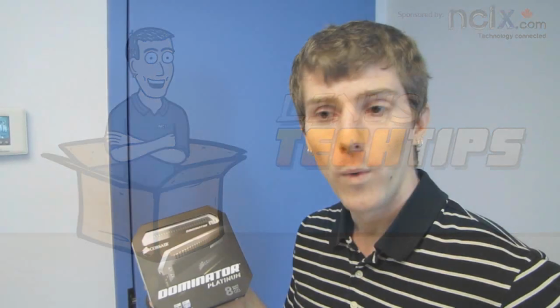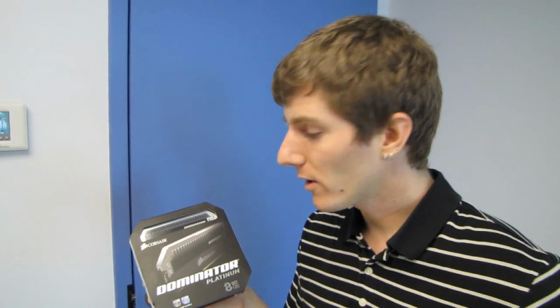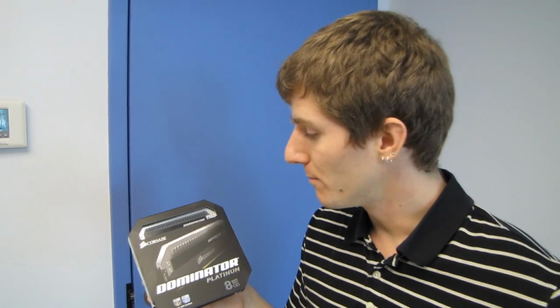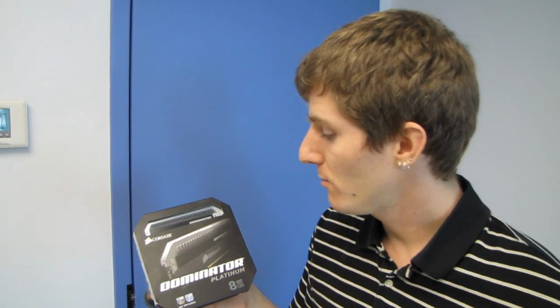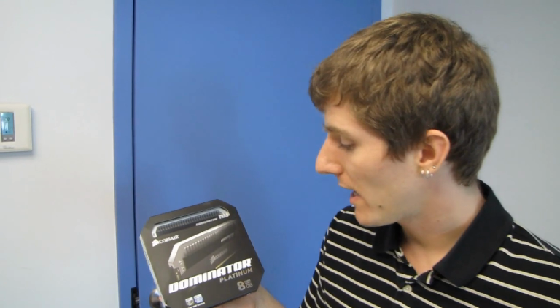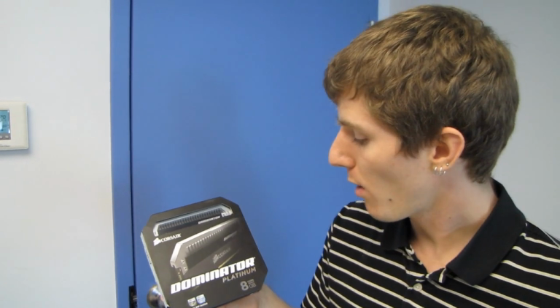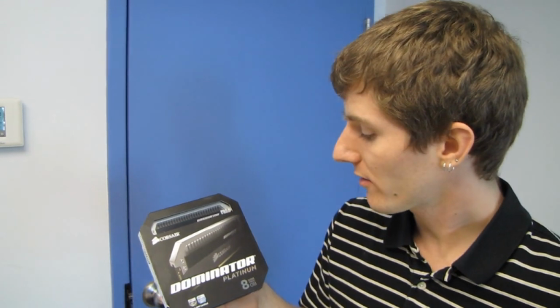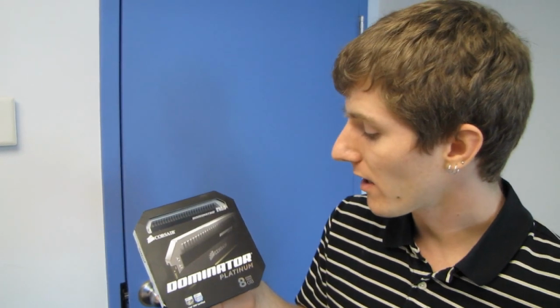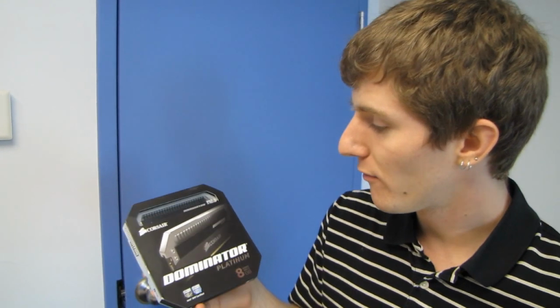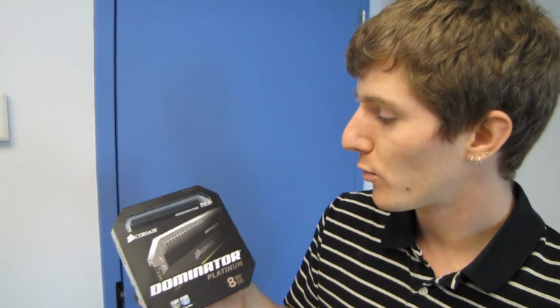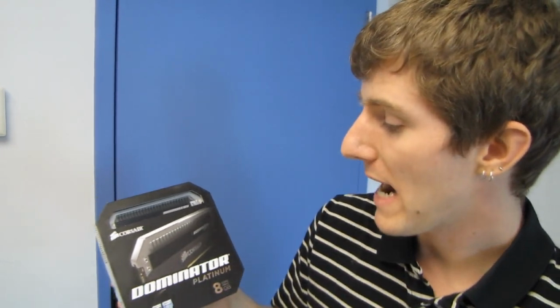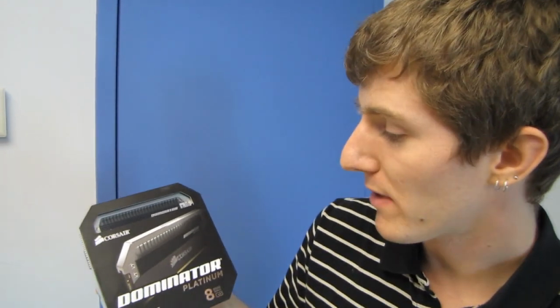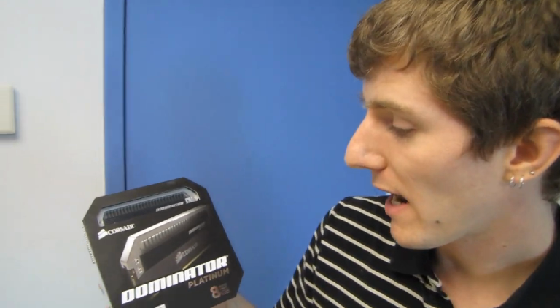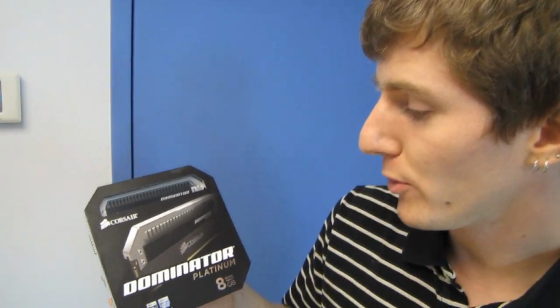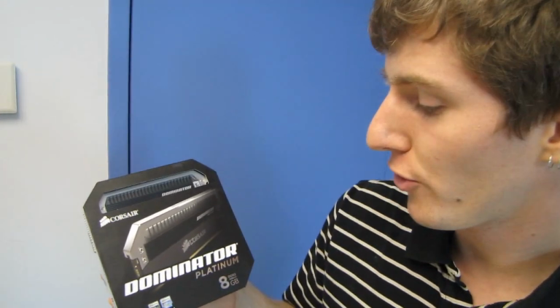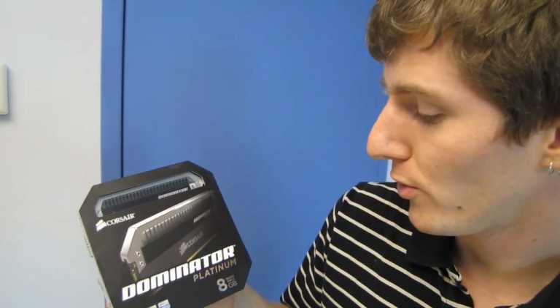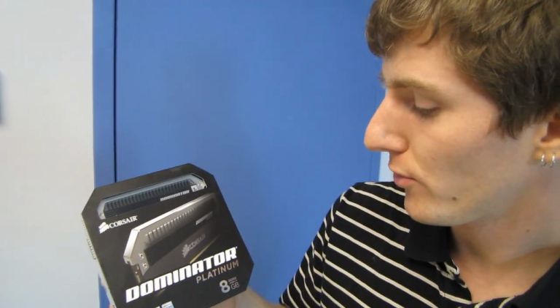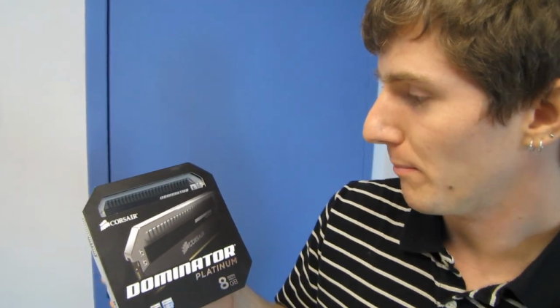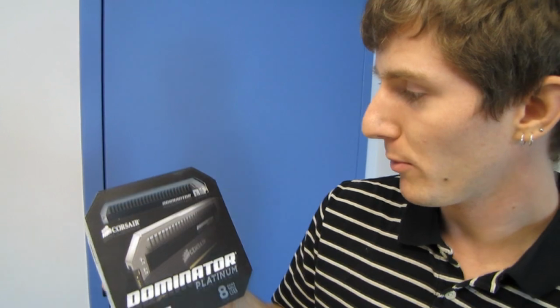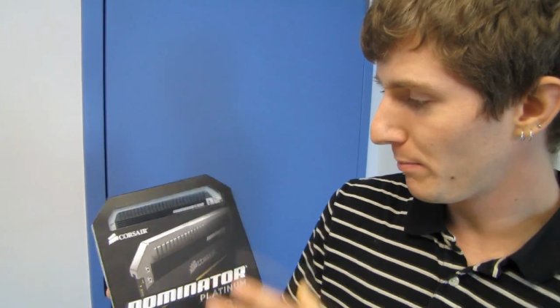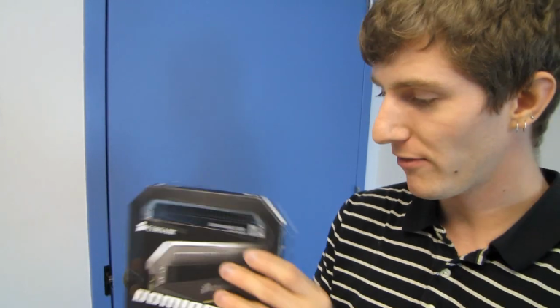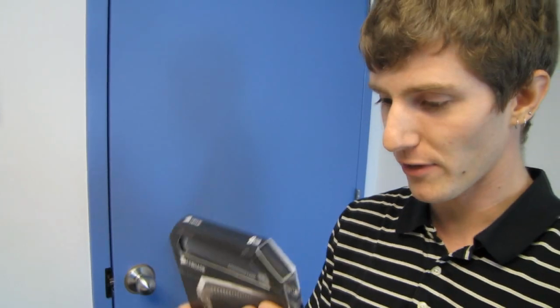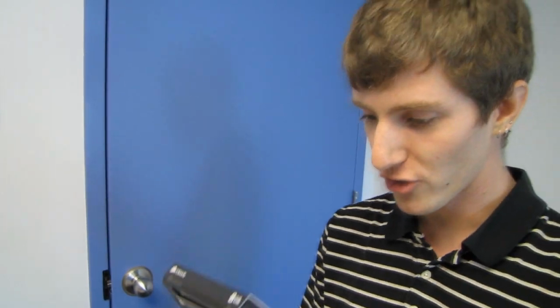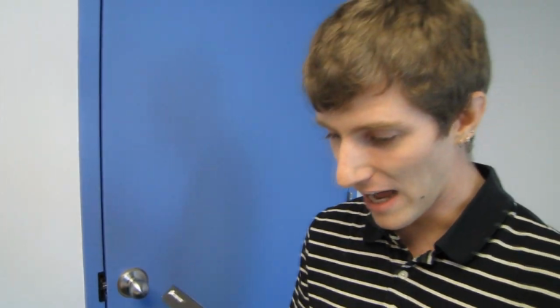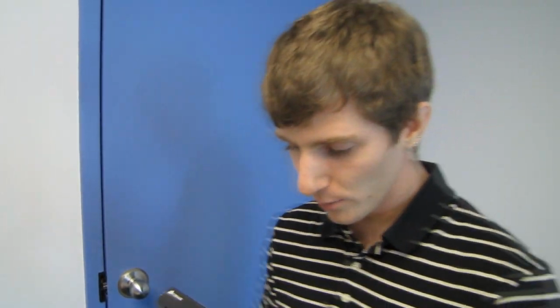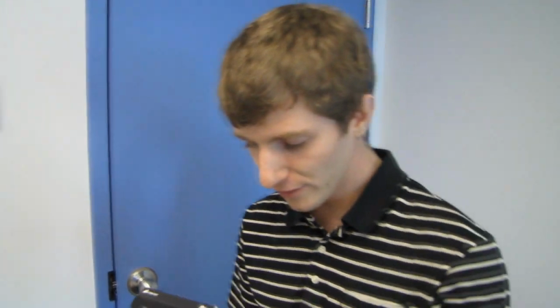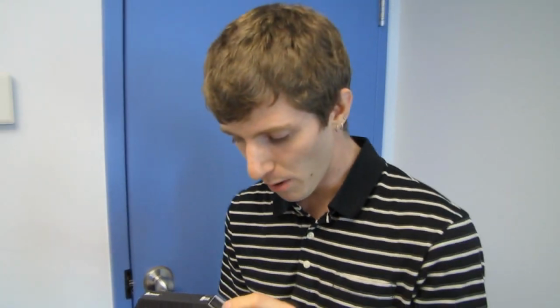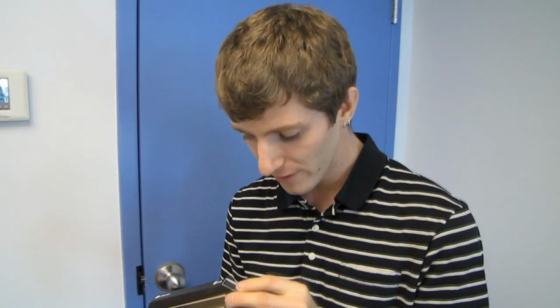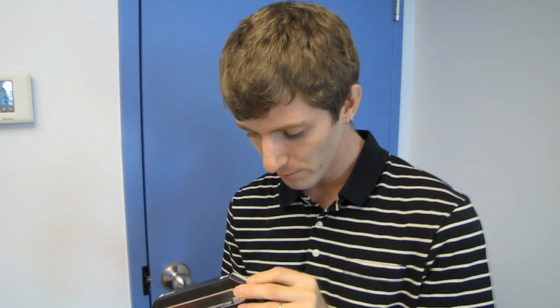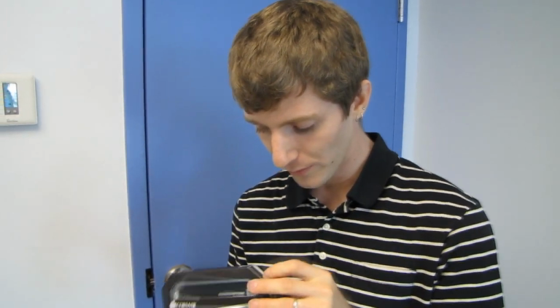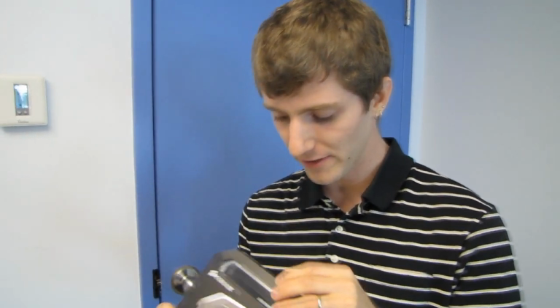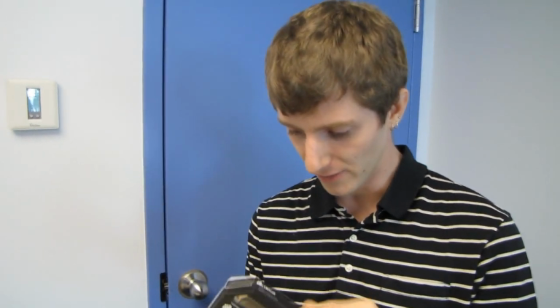Welcome to my unboxing of the RAM that I would choose, but it would be for the shallowest possible reasons.